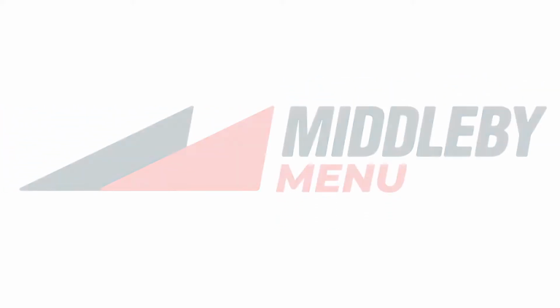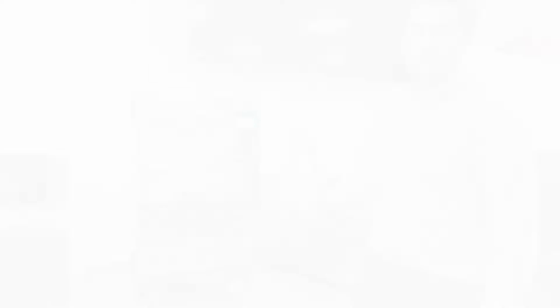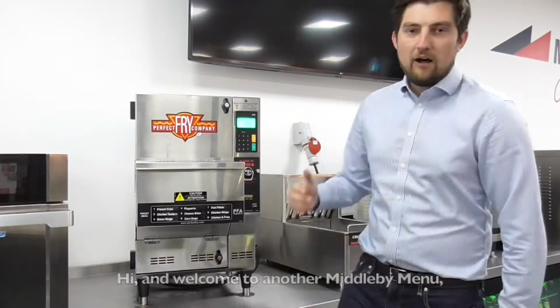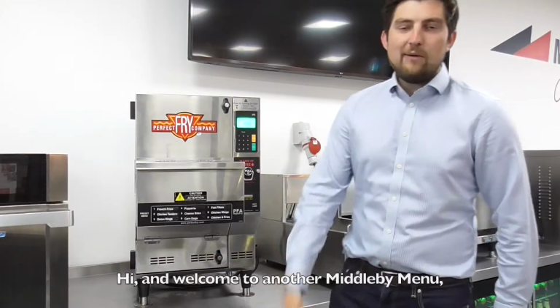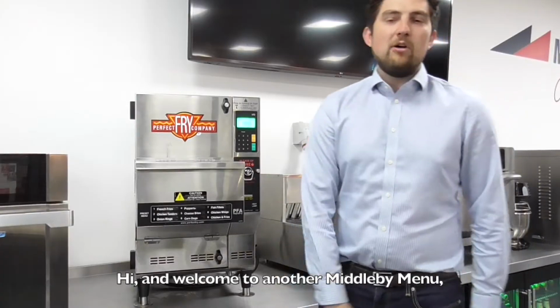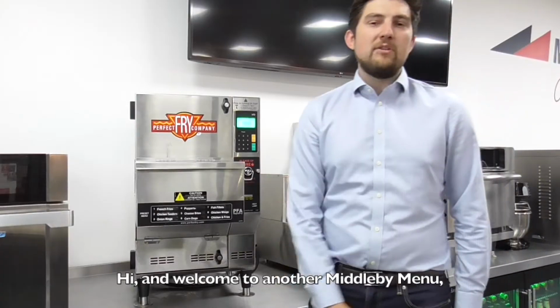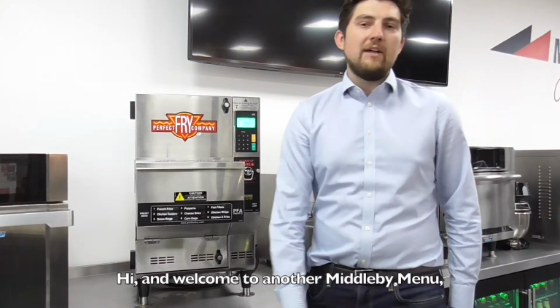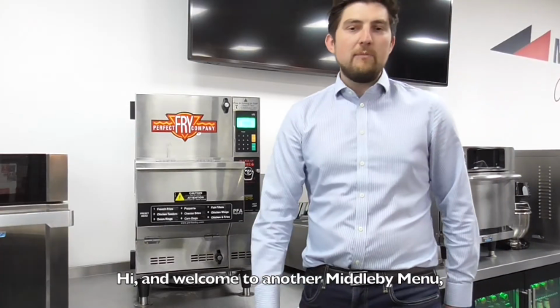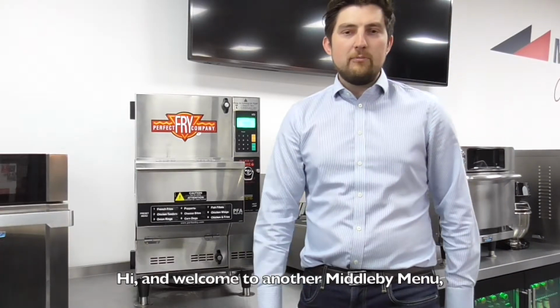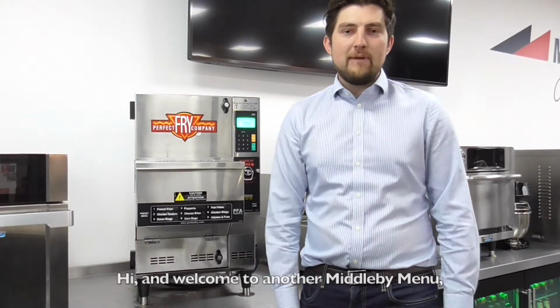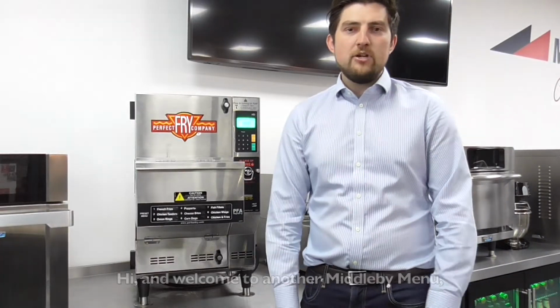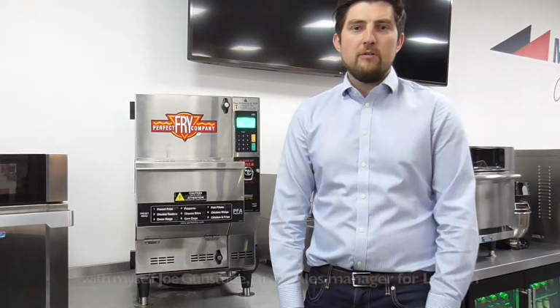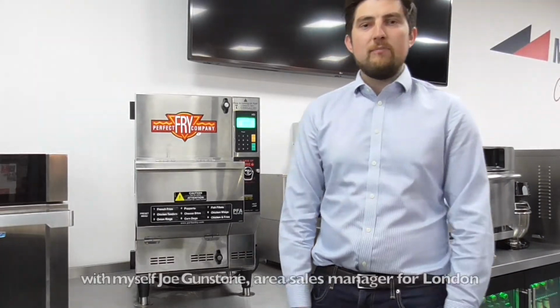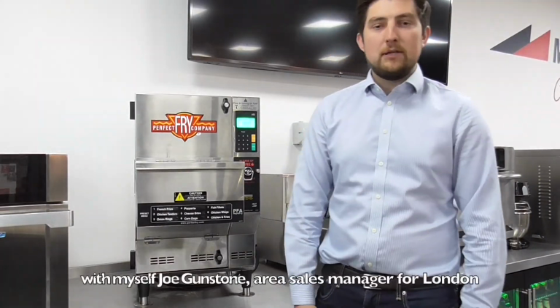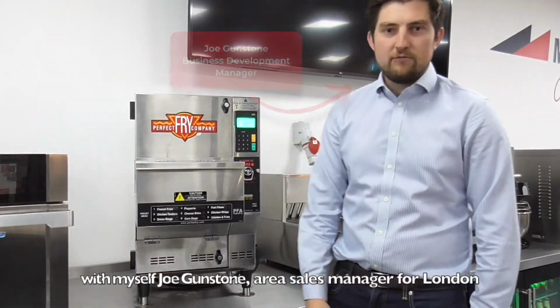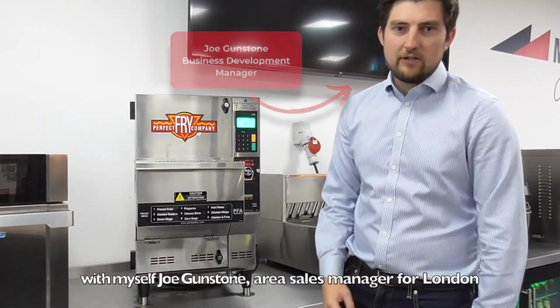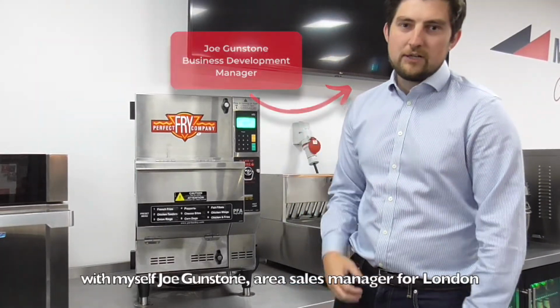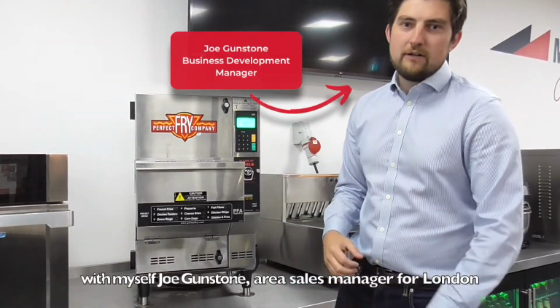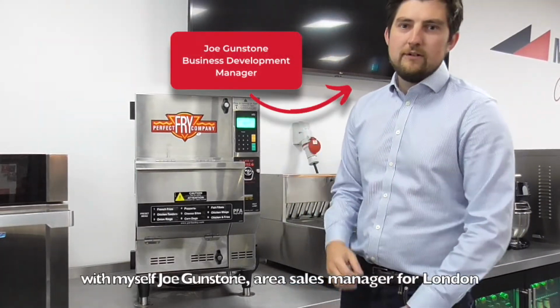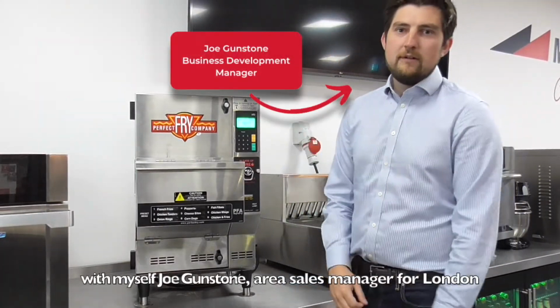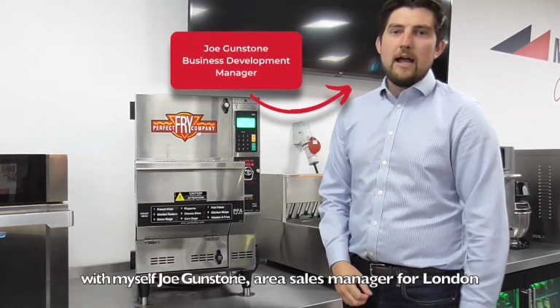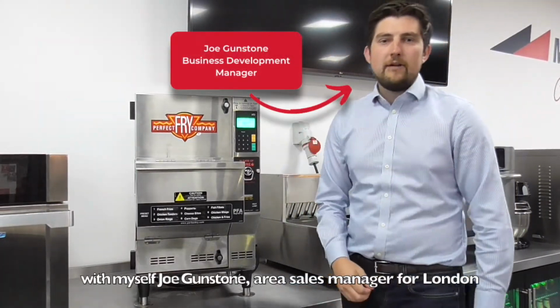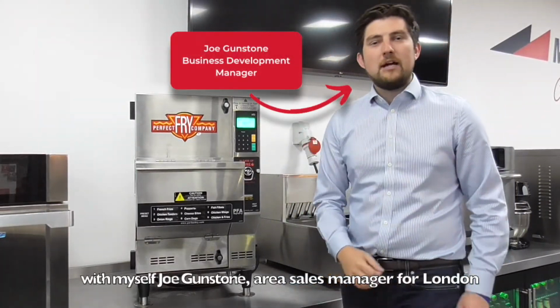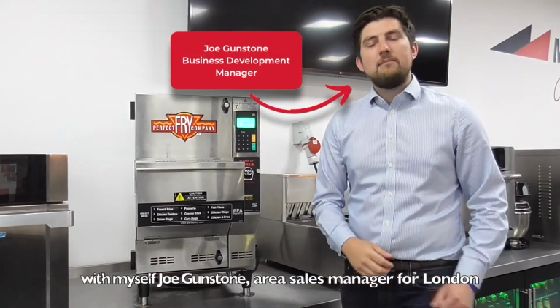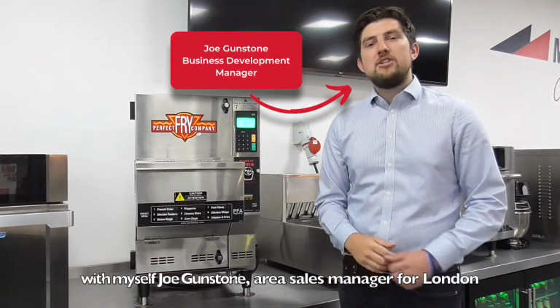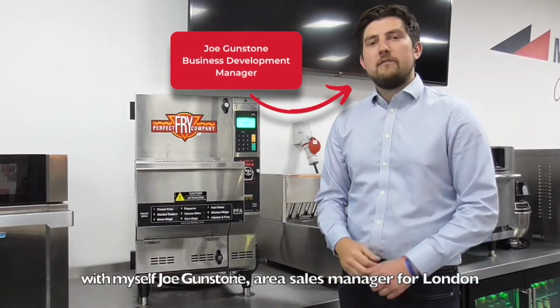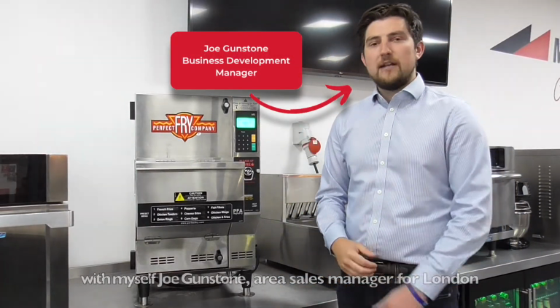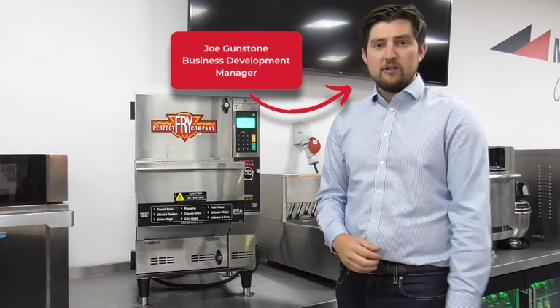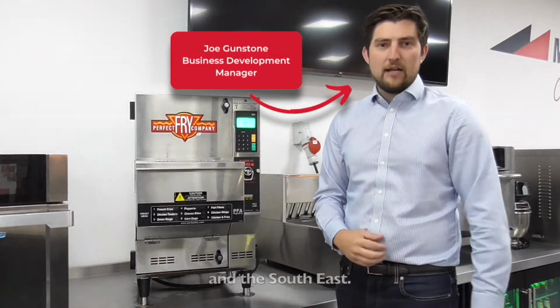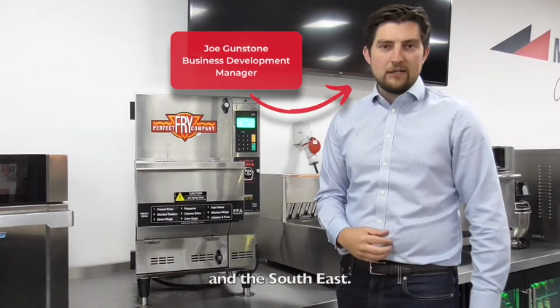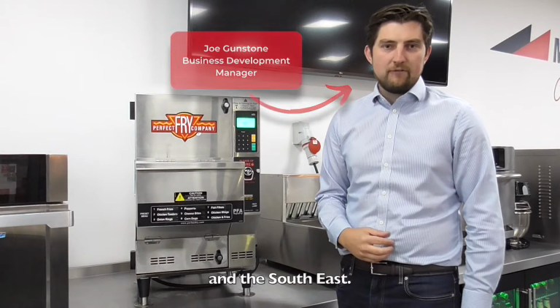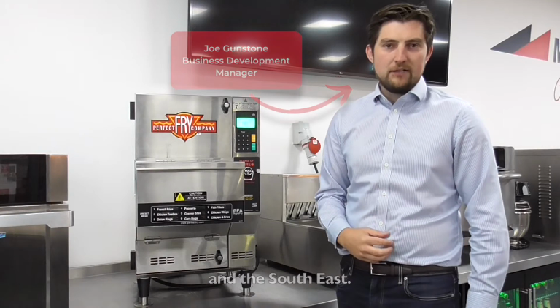Hi and welcome to another Middleby Menu with myself Joe Gunstone, Area Sales Manager for London and the South East.